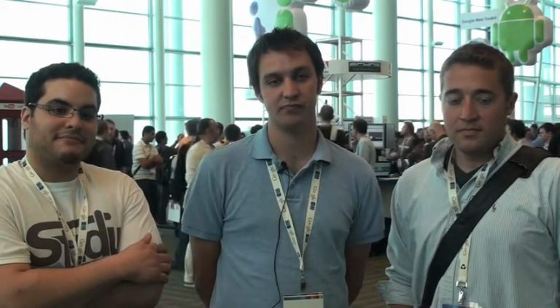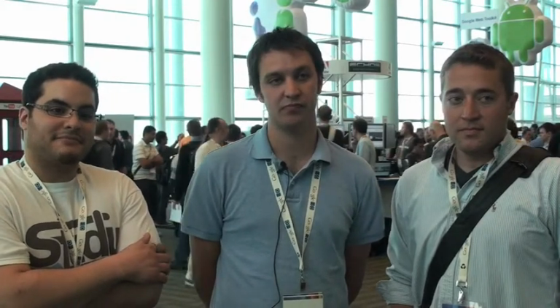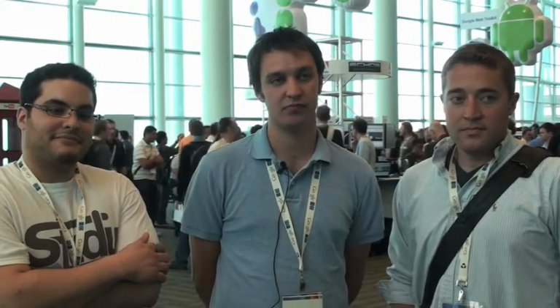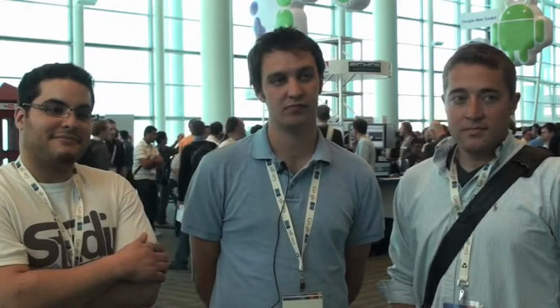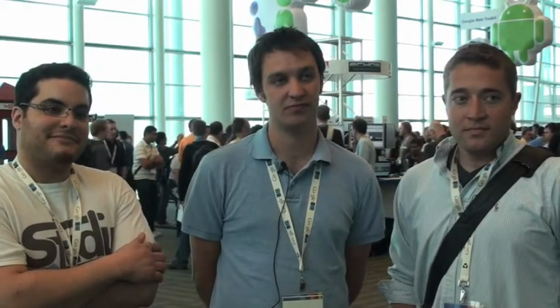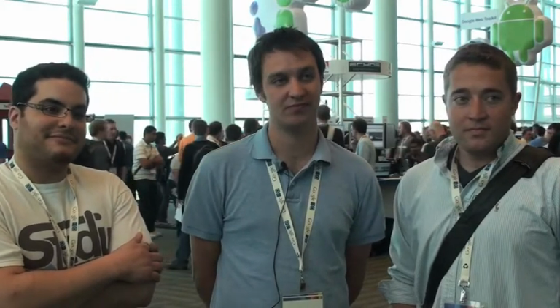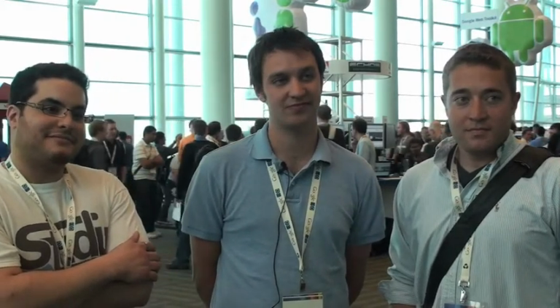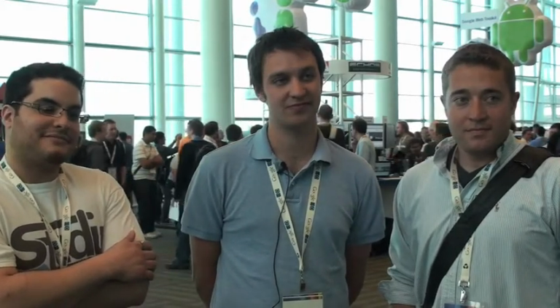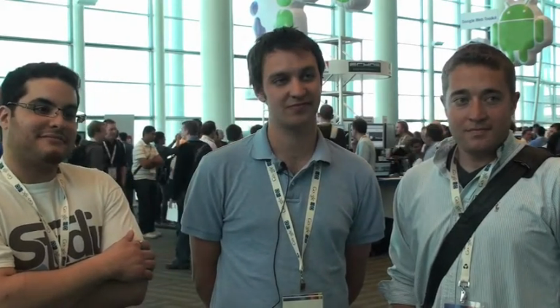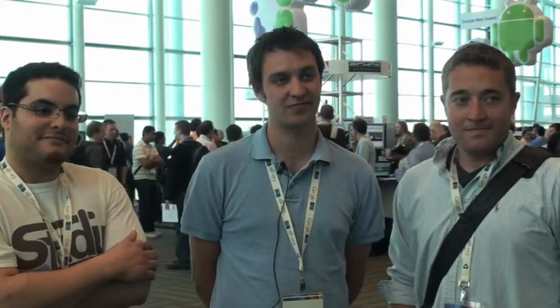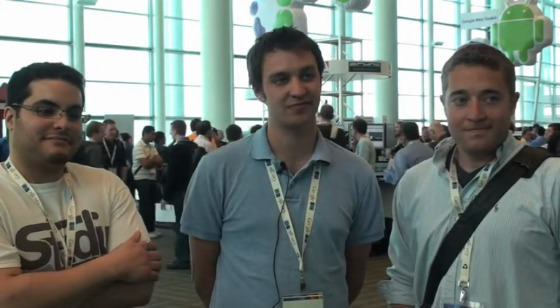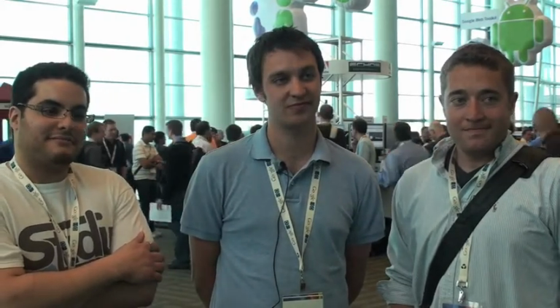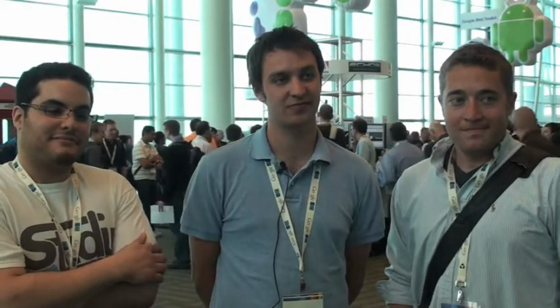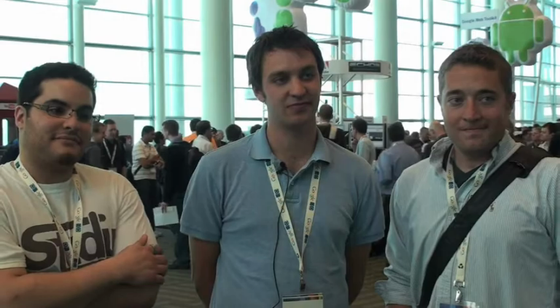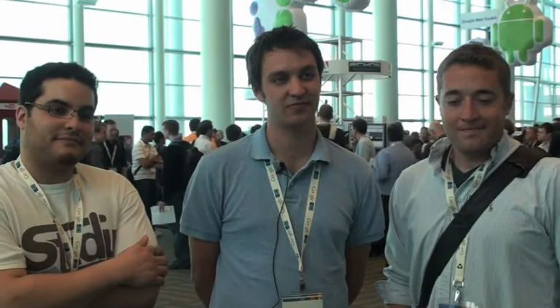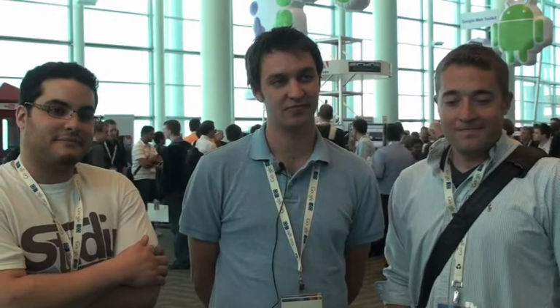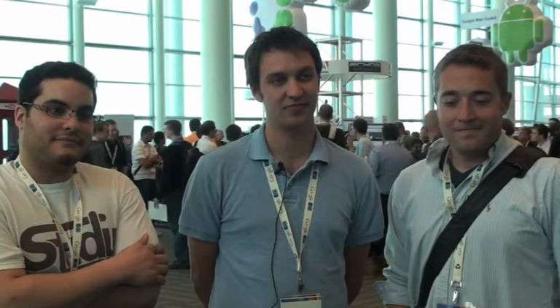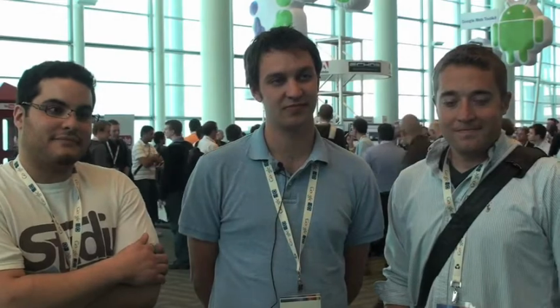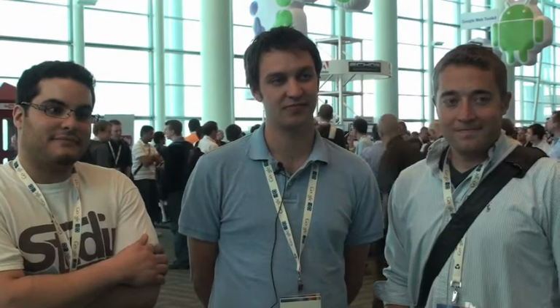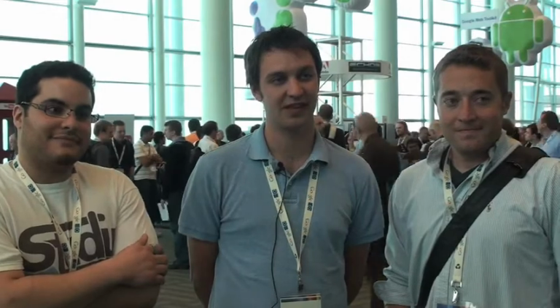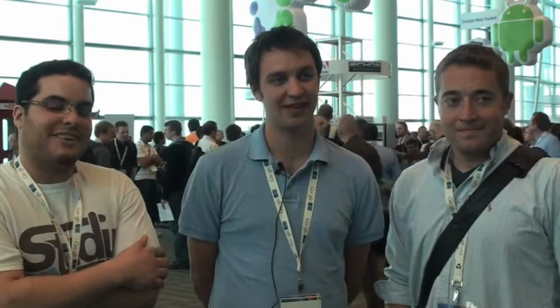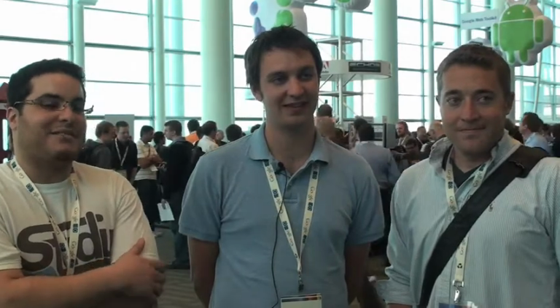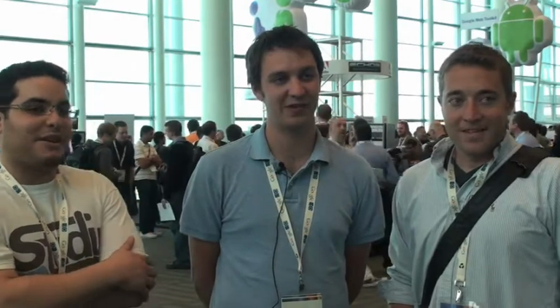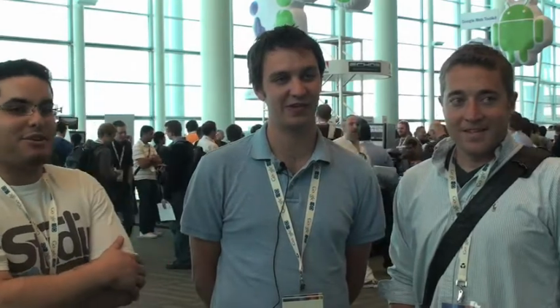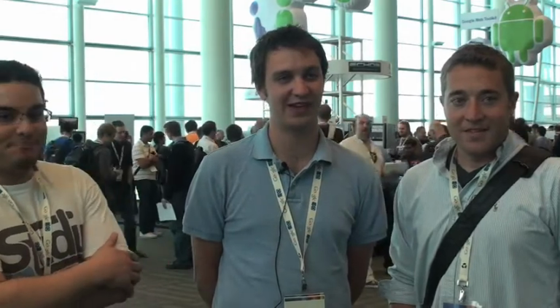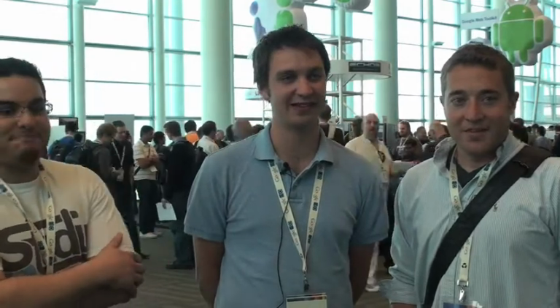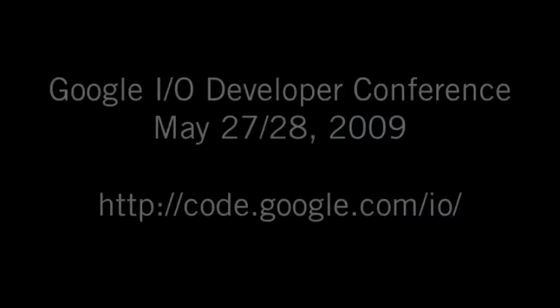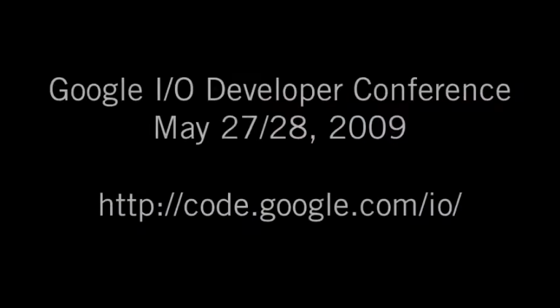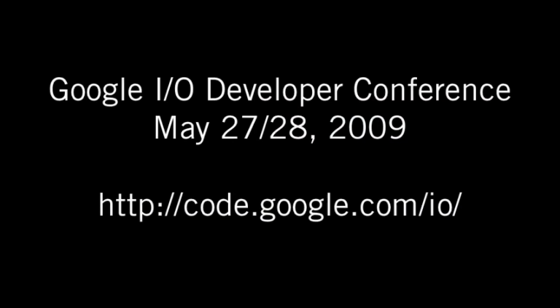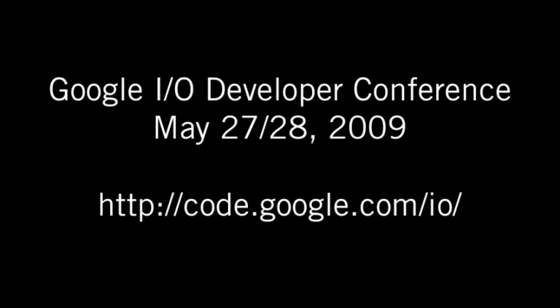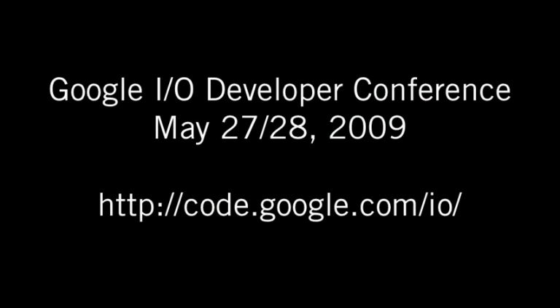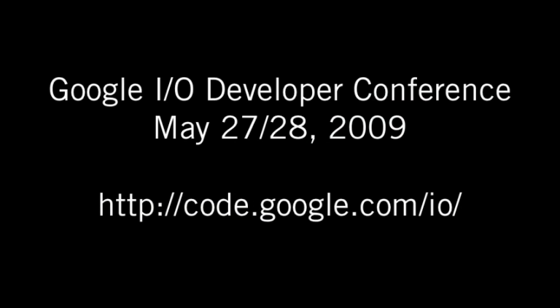Well, we wanted to thank you for joining us today. We hope you have a great Google I/O. Thanks, we appreciate it. Thank you.